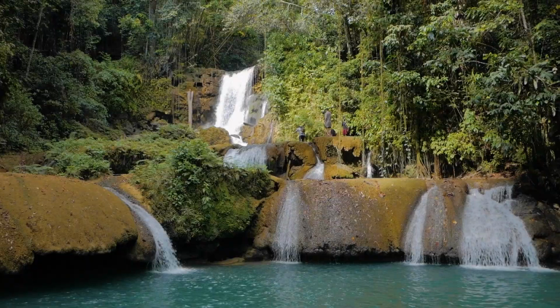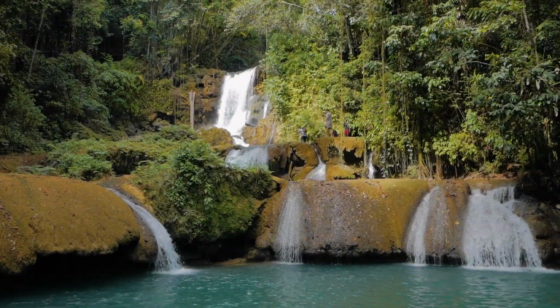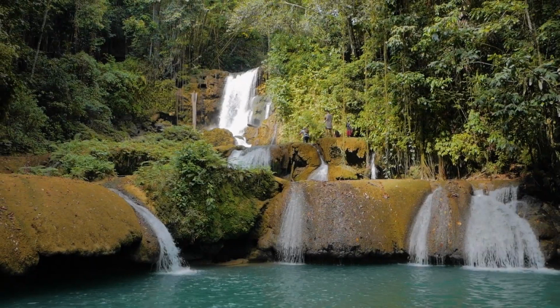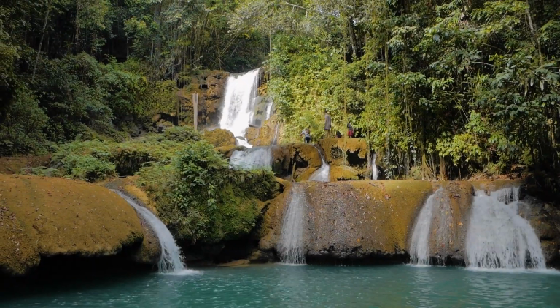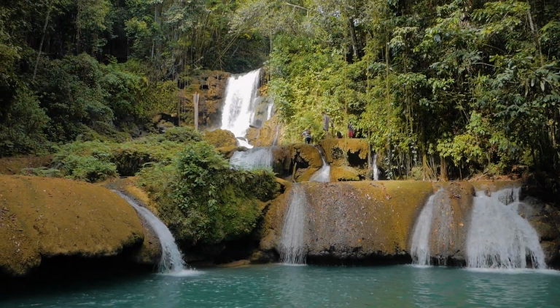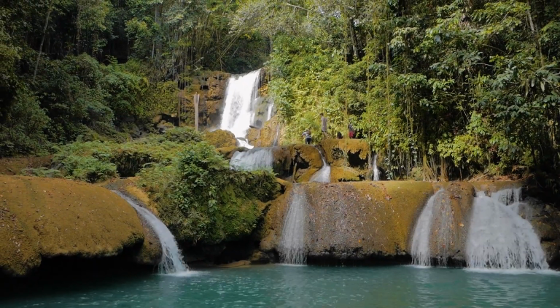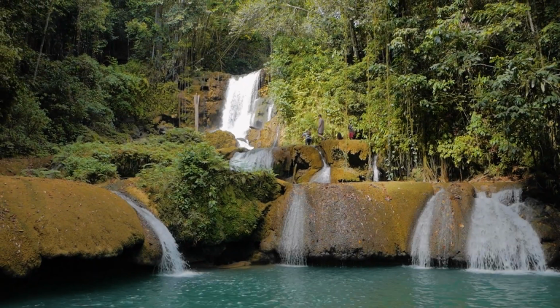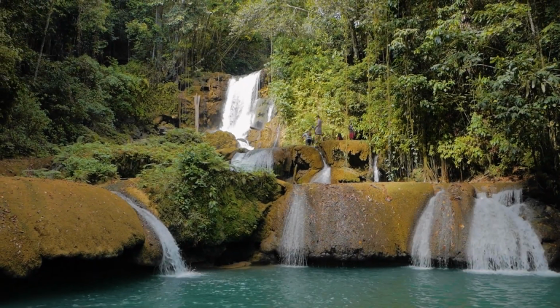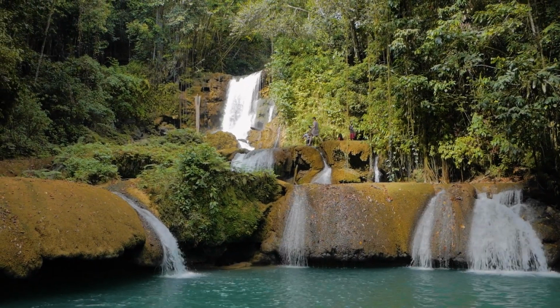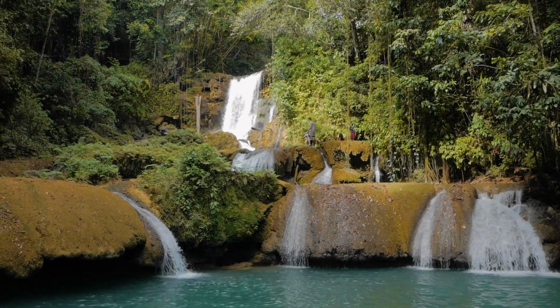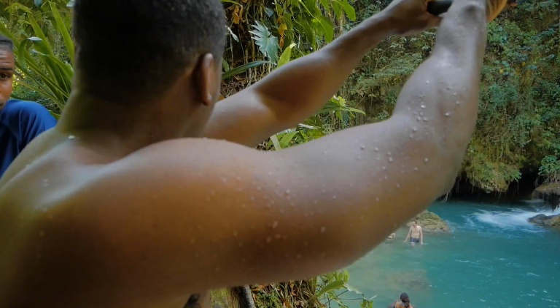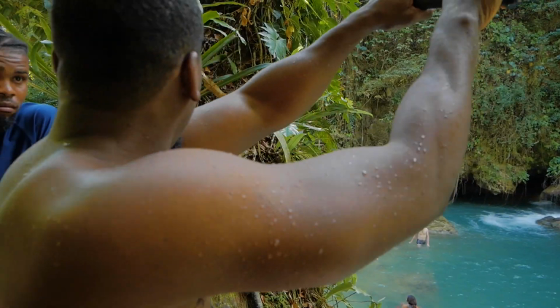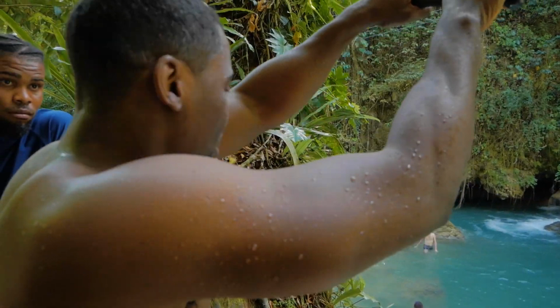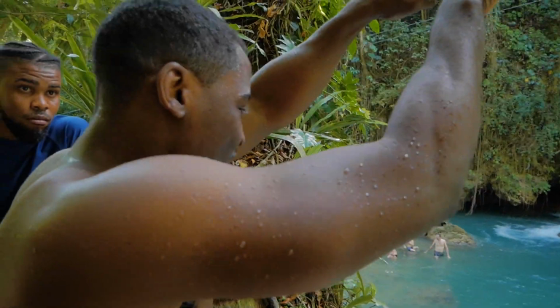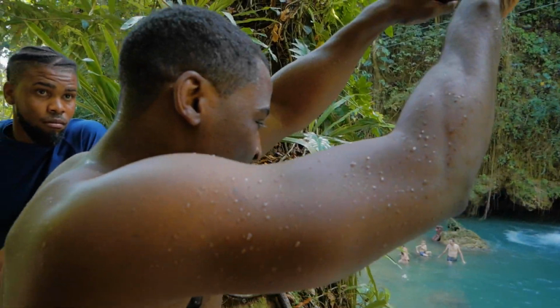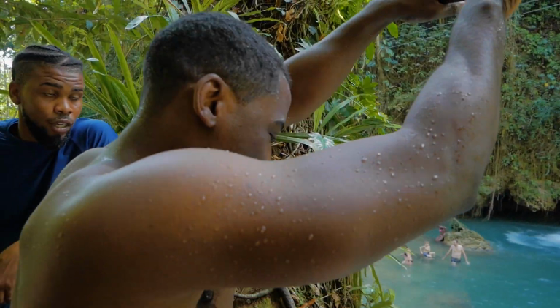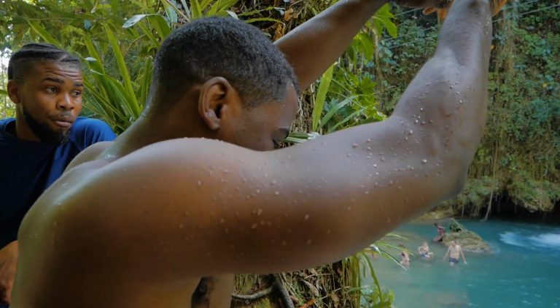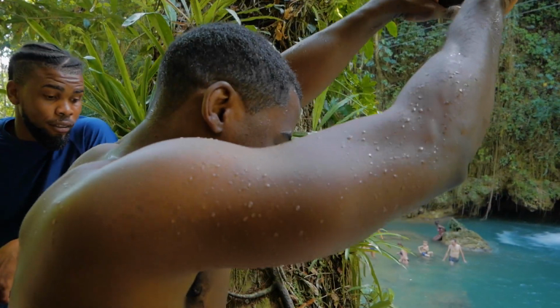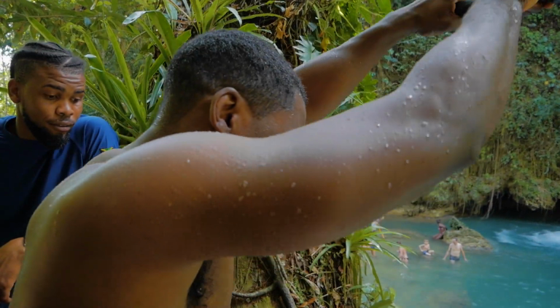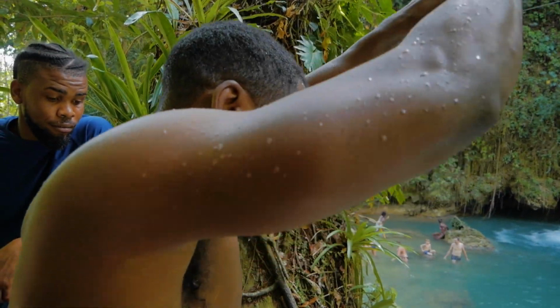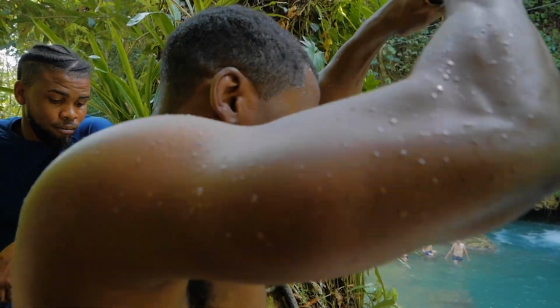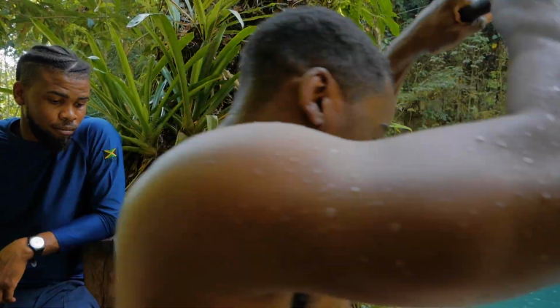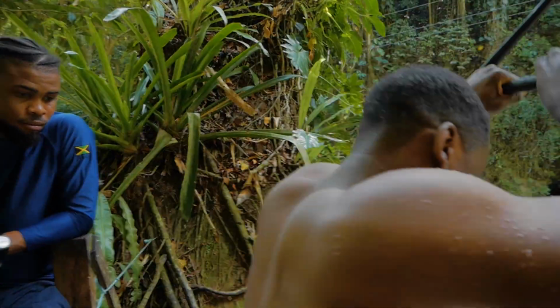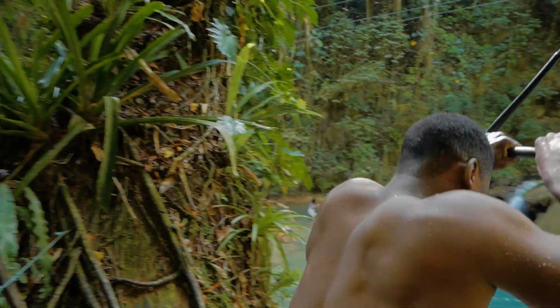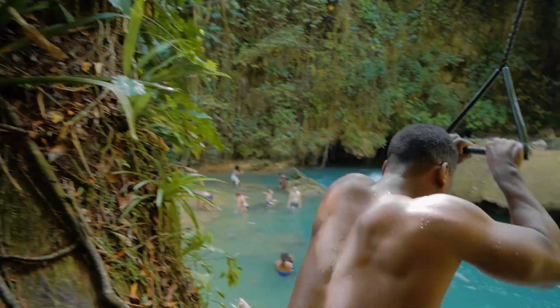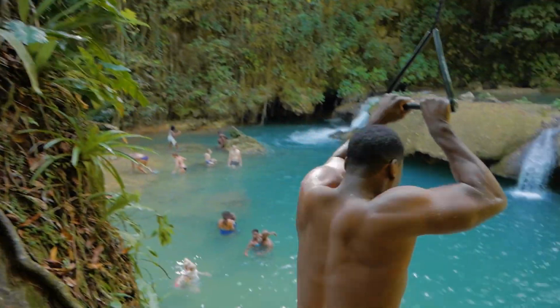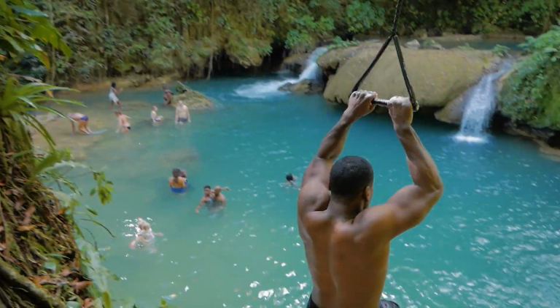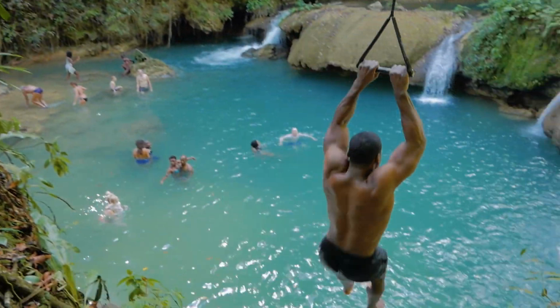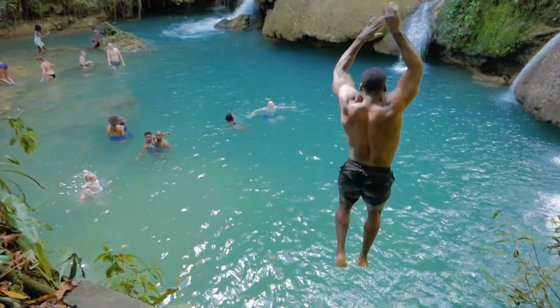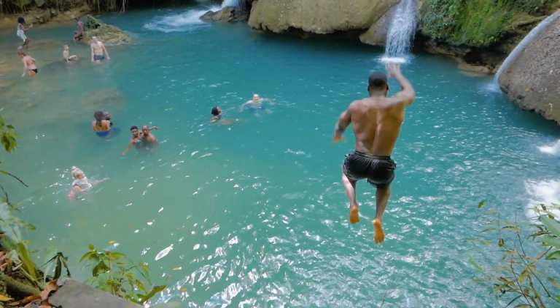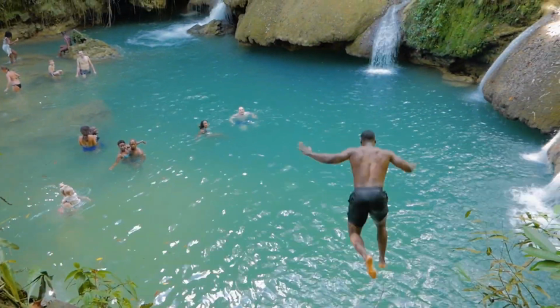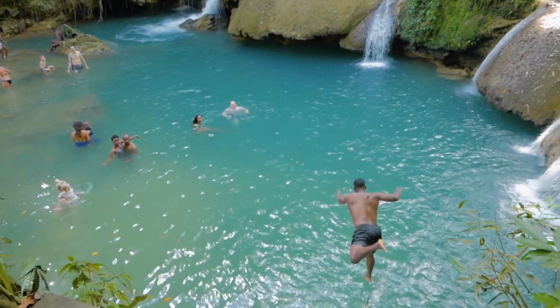There are many waterfalls in Jamaica, but YS Falls continues to be a favorite destination for locals and visitors alike.